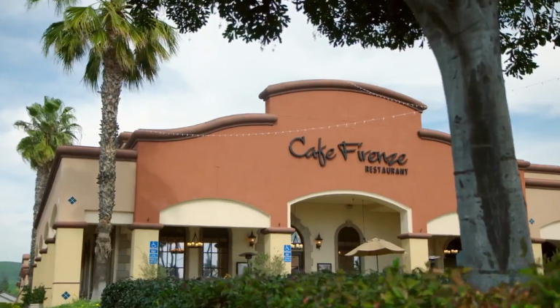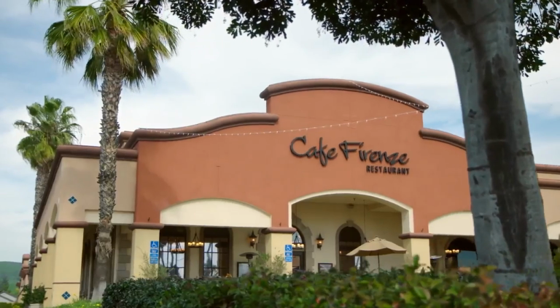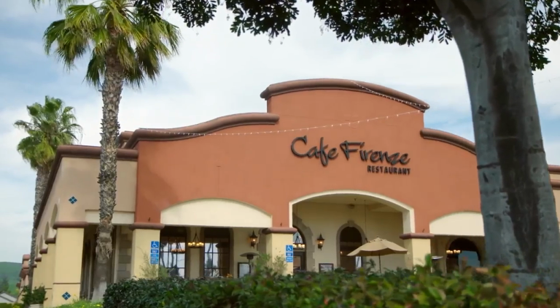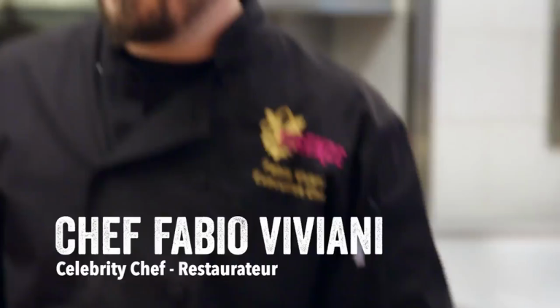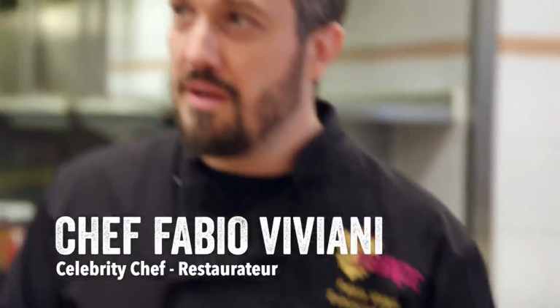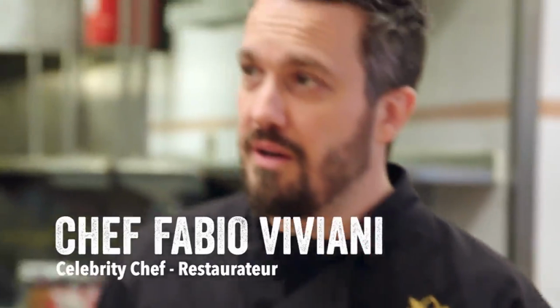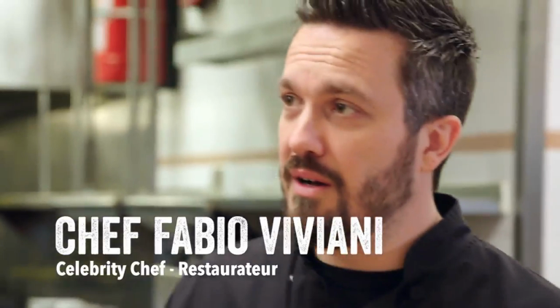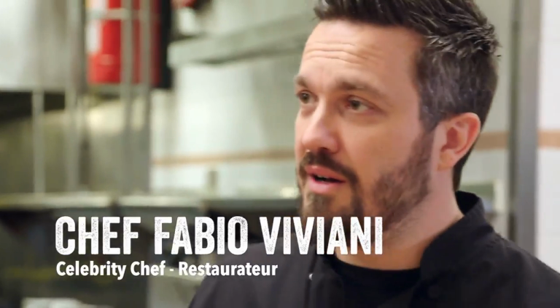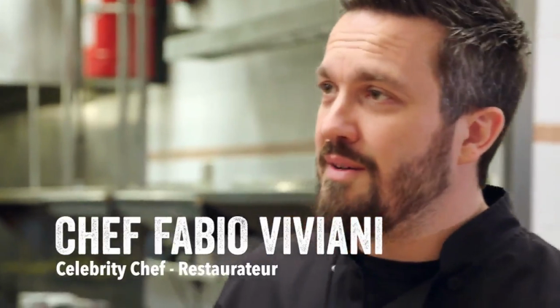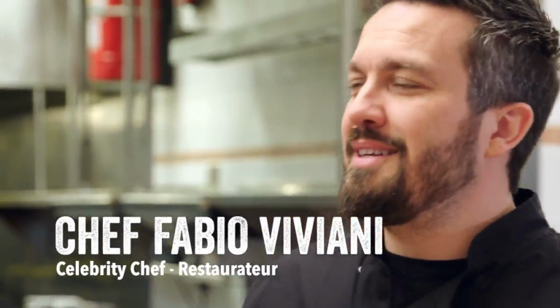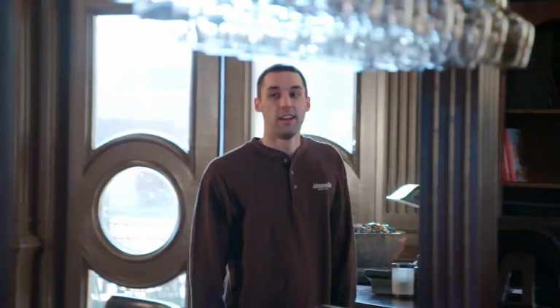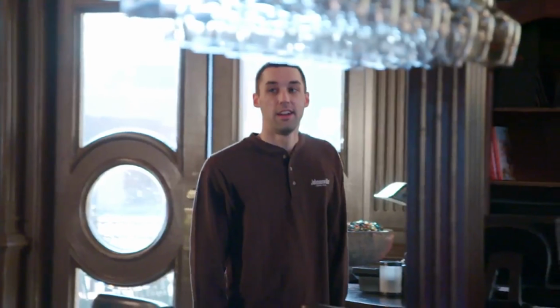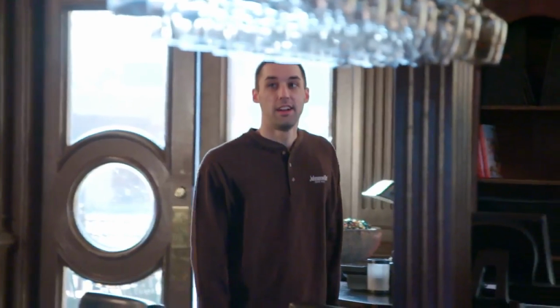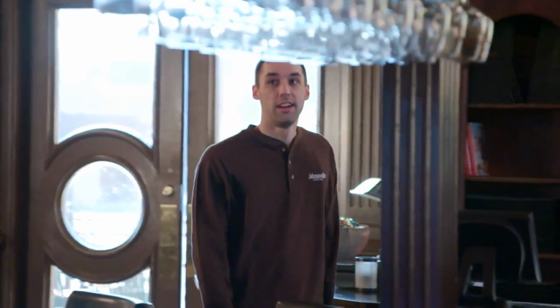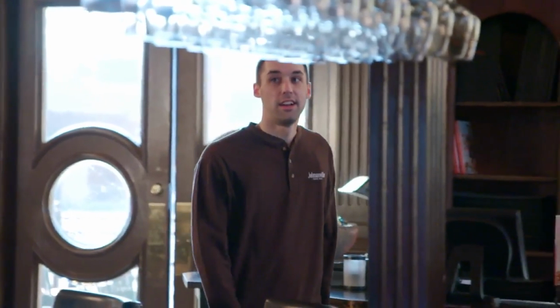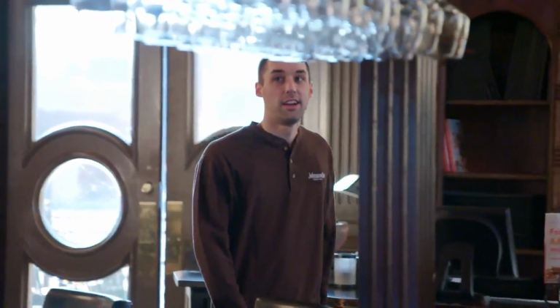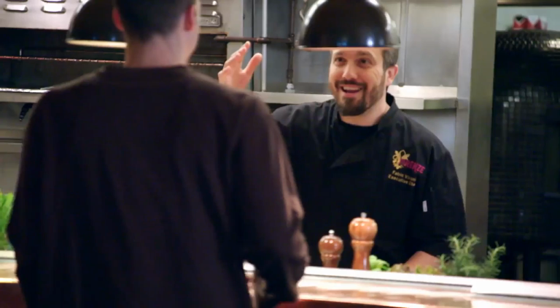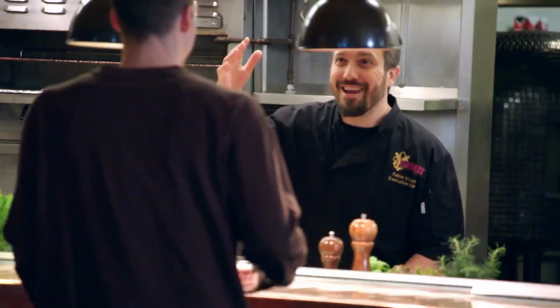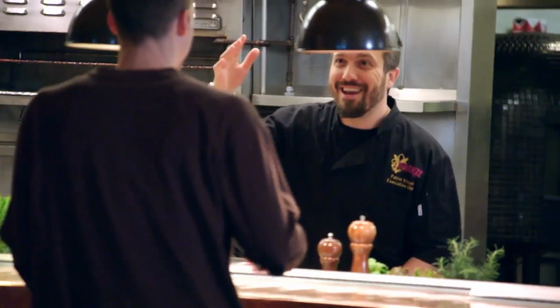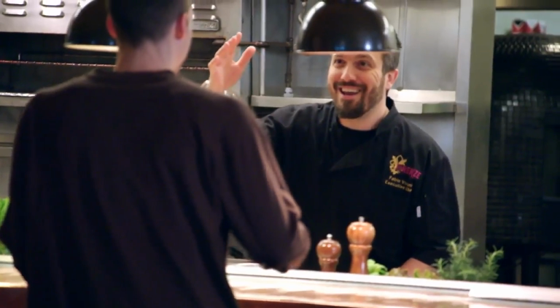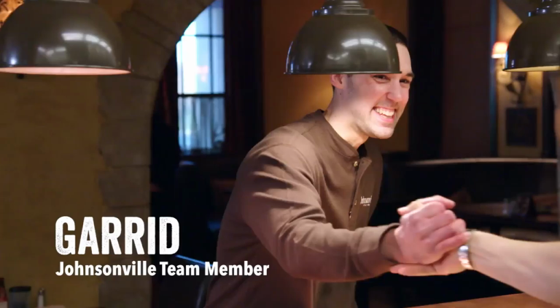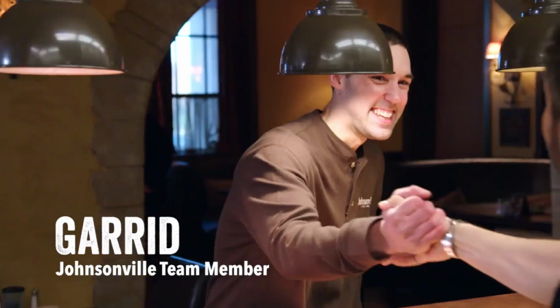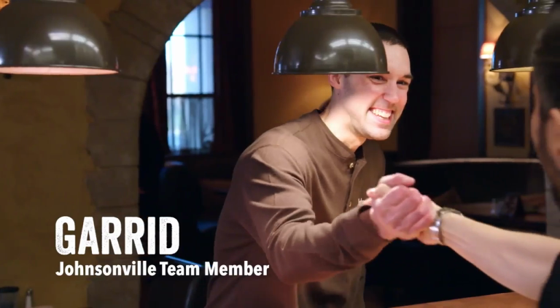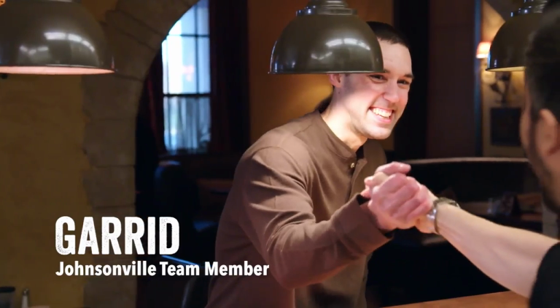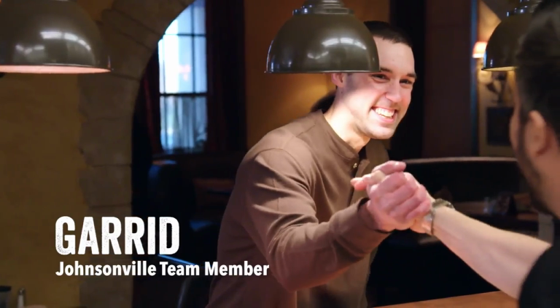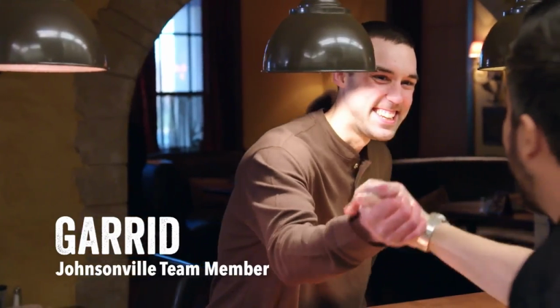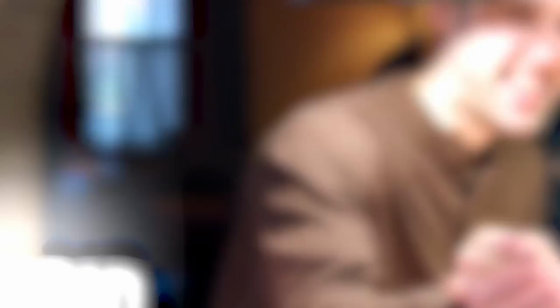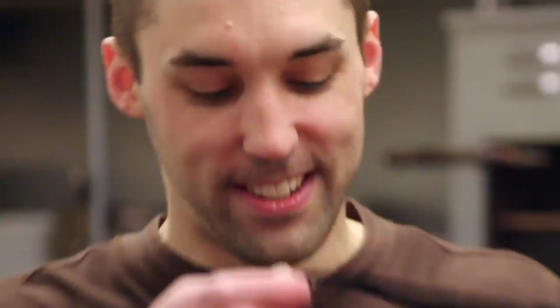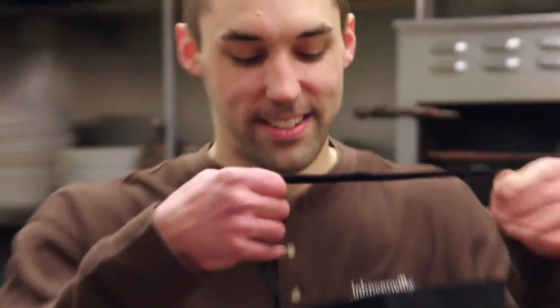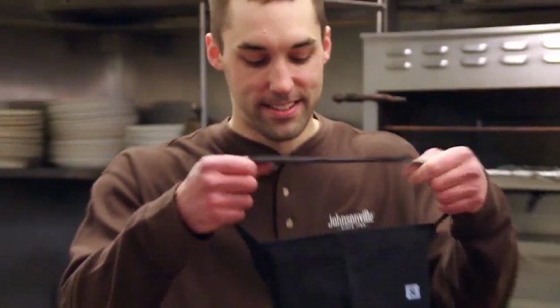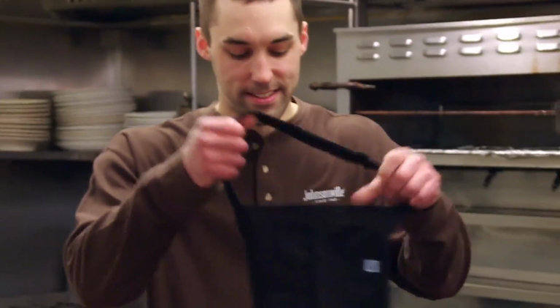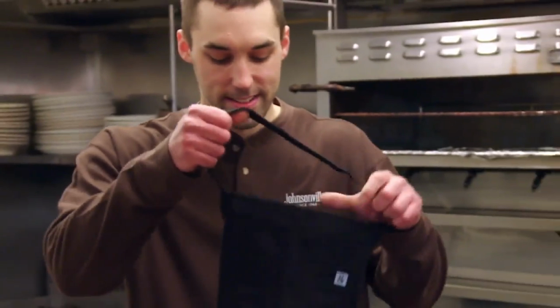I'm Chef Fabio Viviani and I've invited a member of the Johnsonville family out to California to come cook with me. The journey begins.